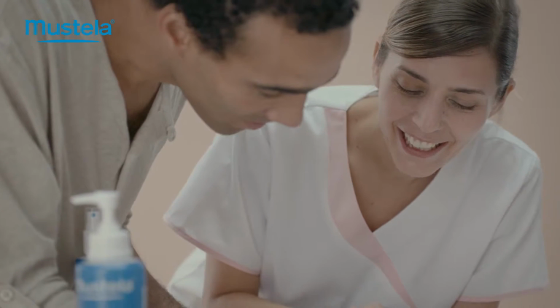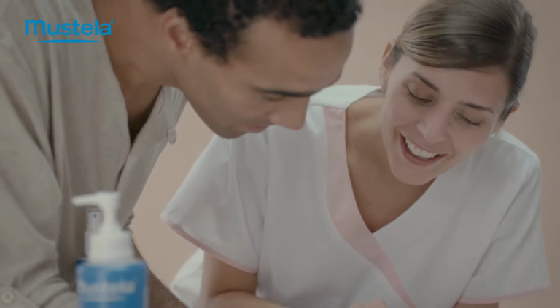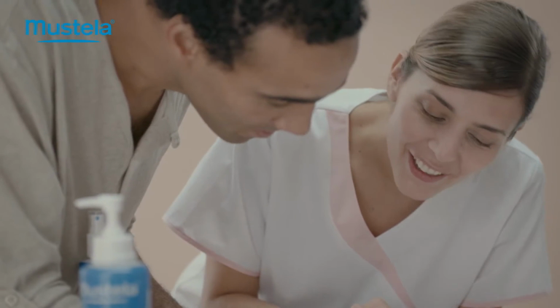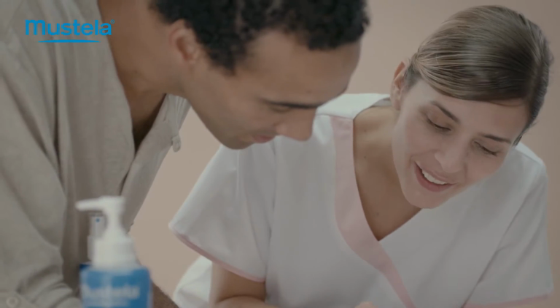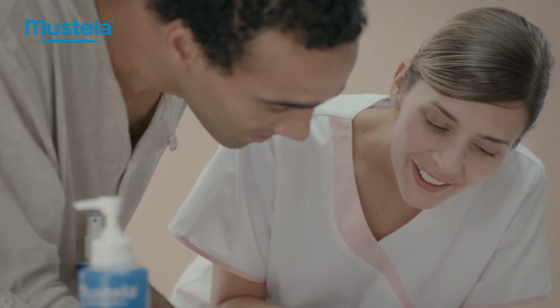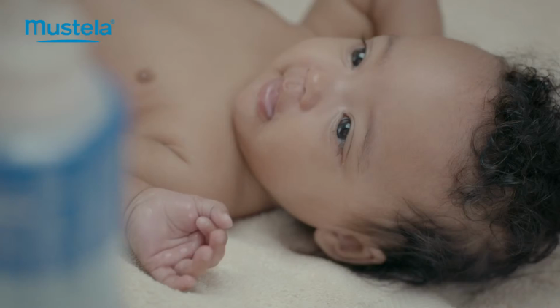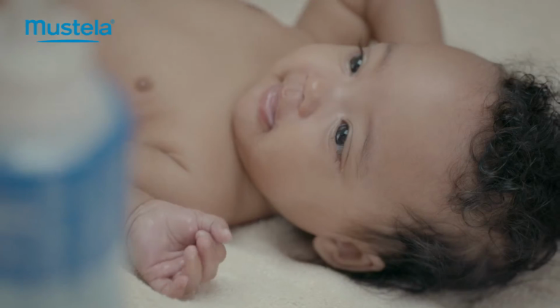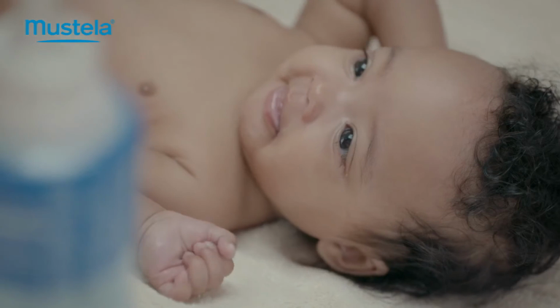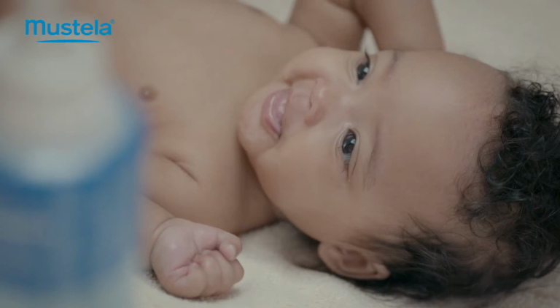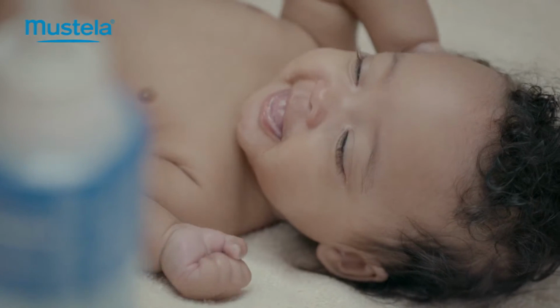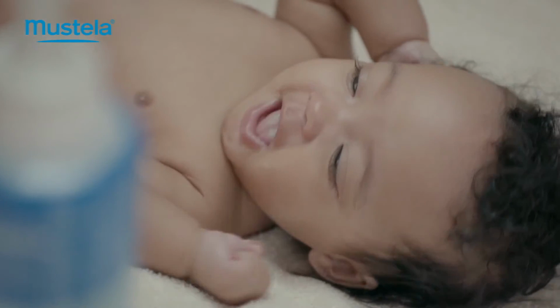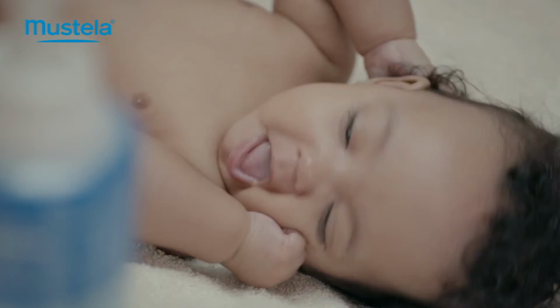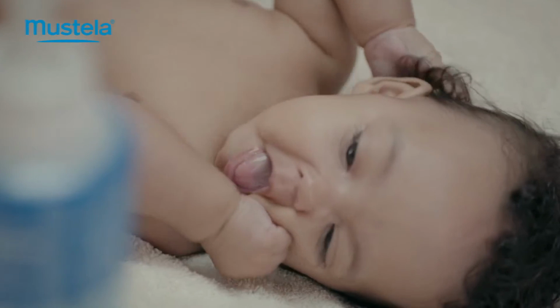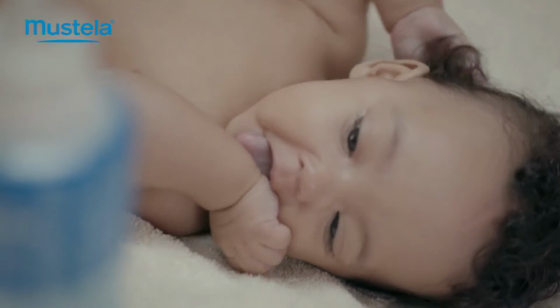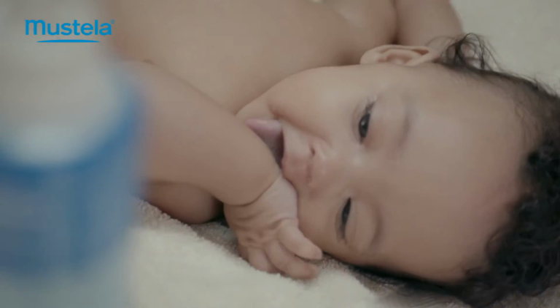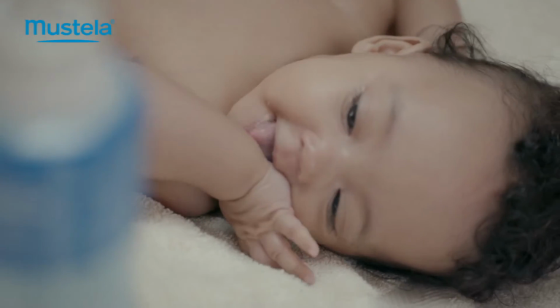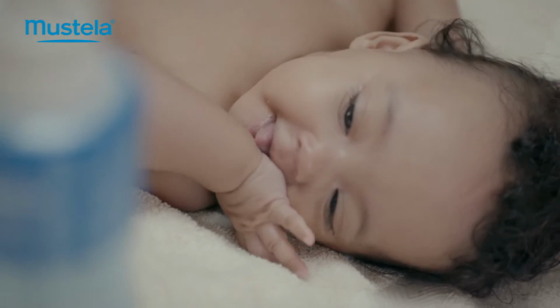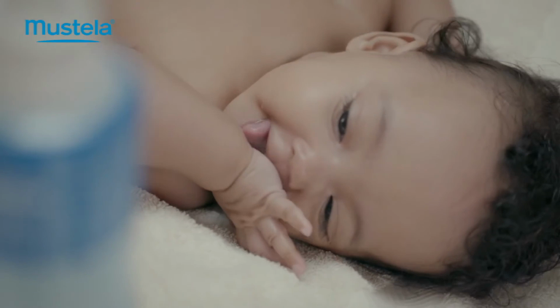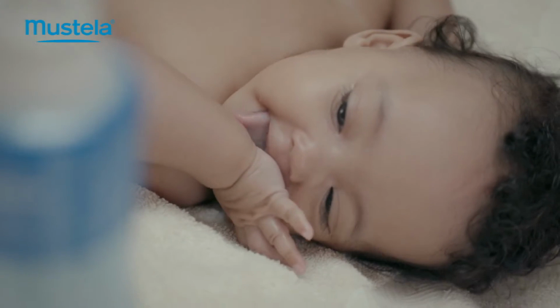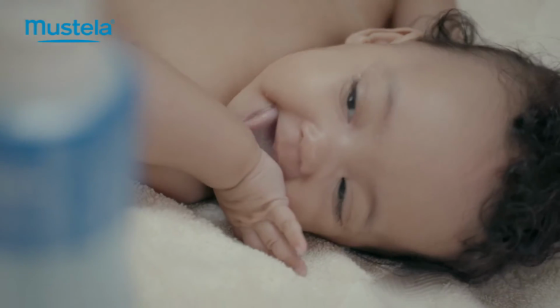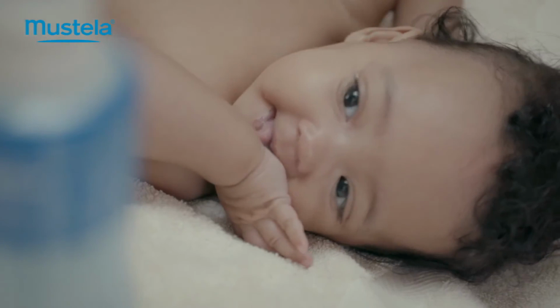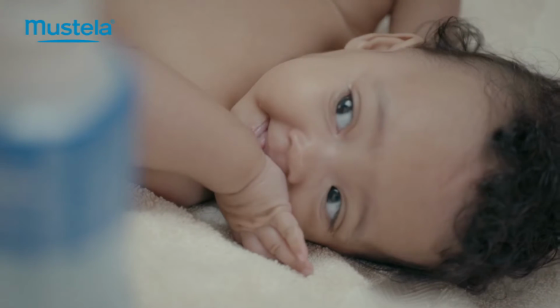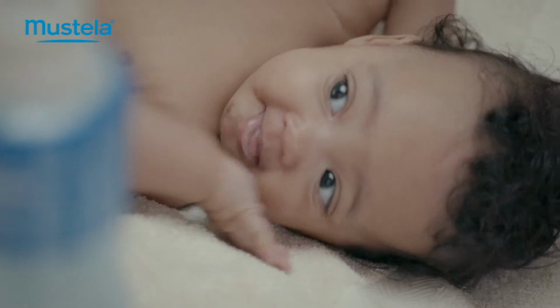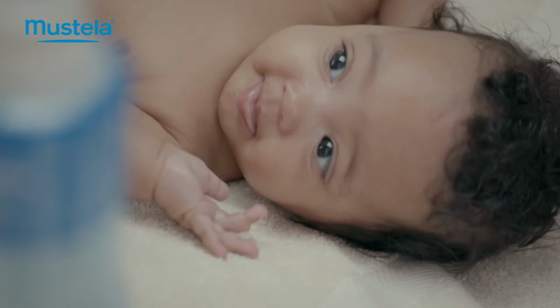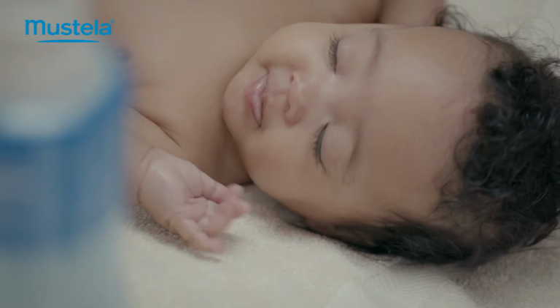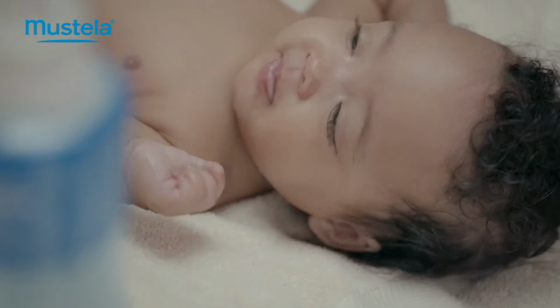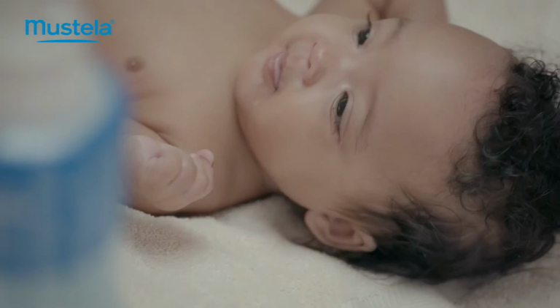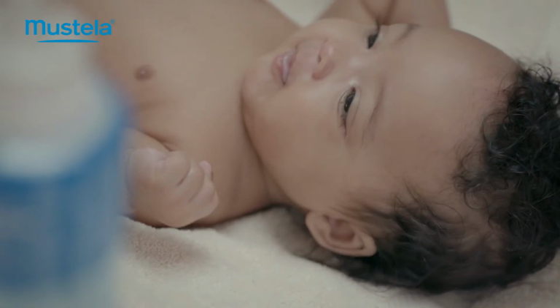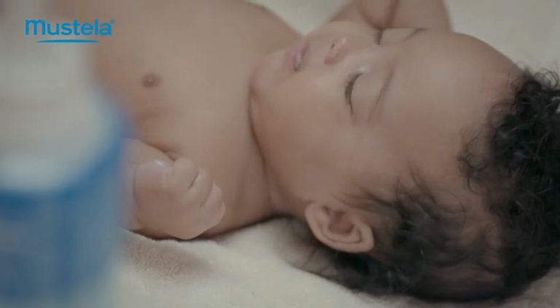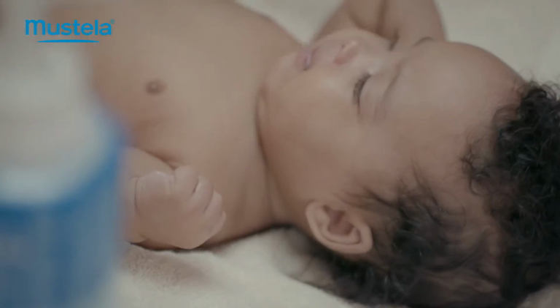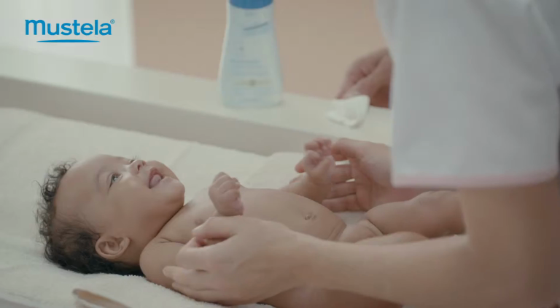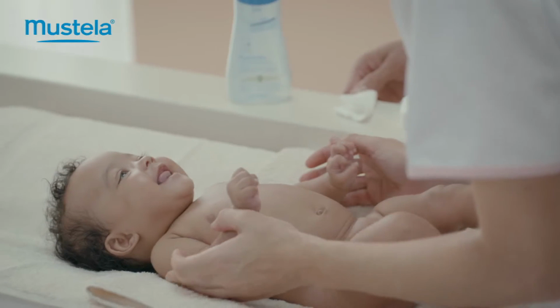To help your baby get used to the procedure, turn it into a ritual, preferably at the same time every day.